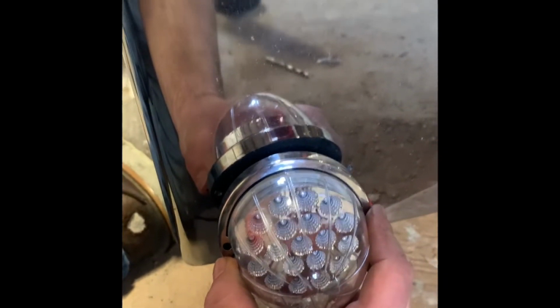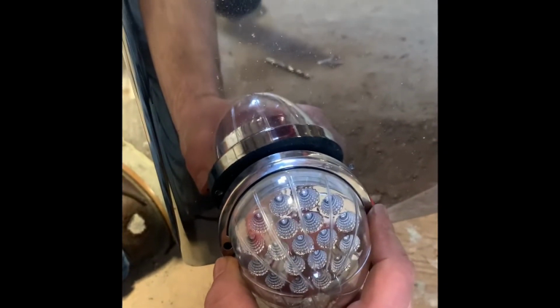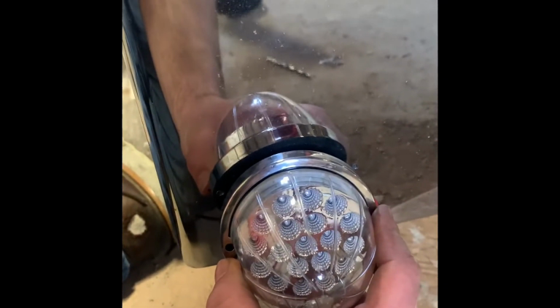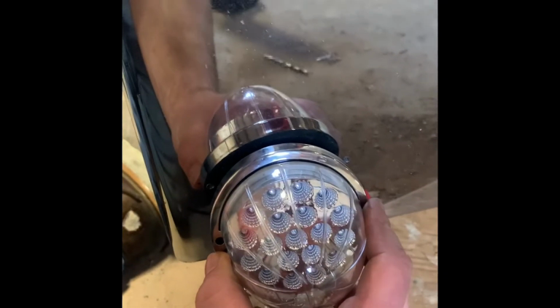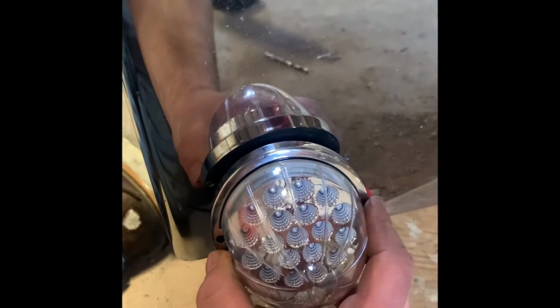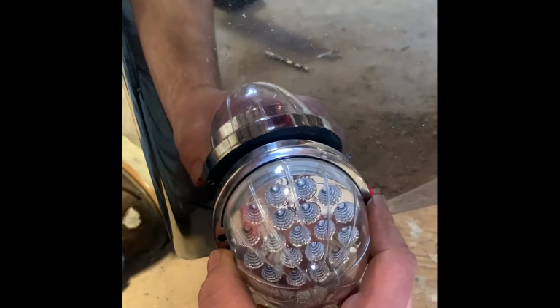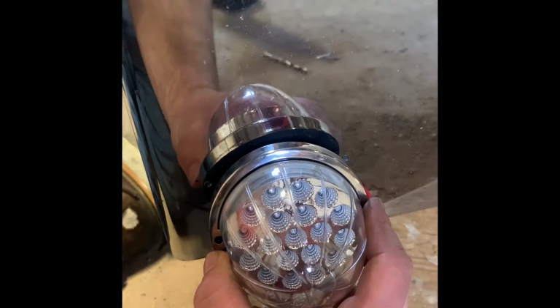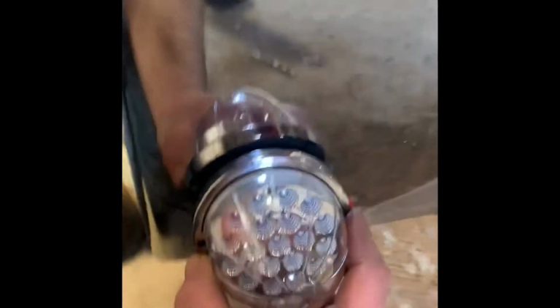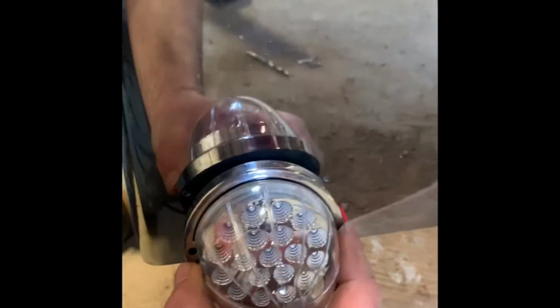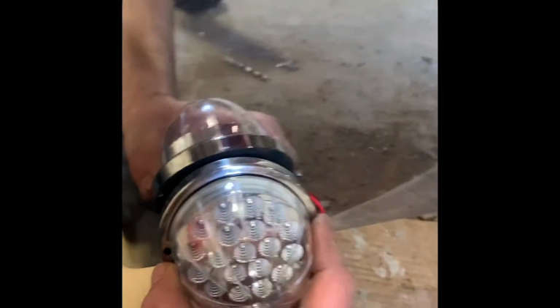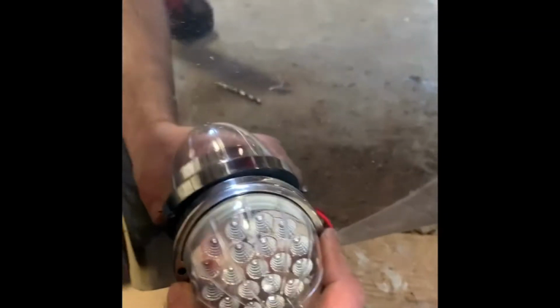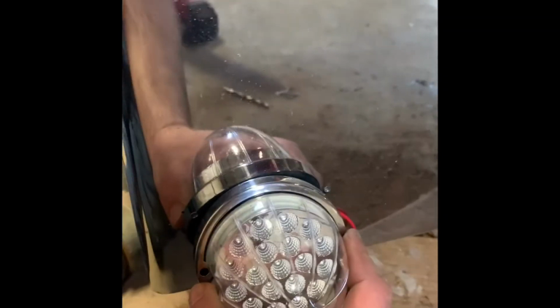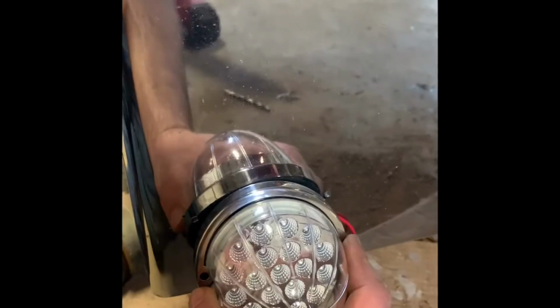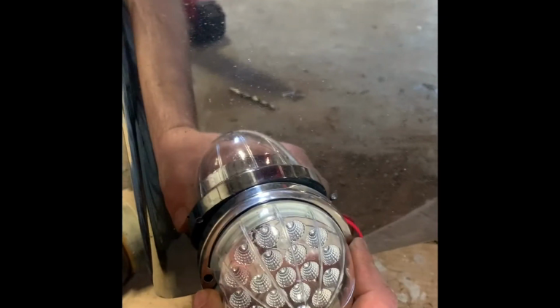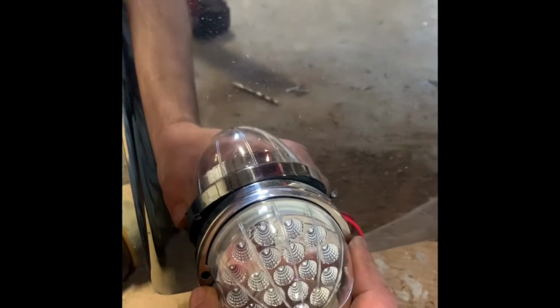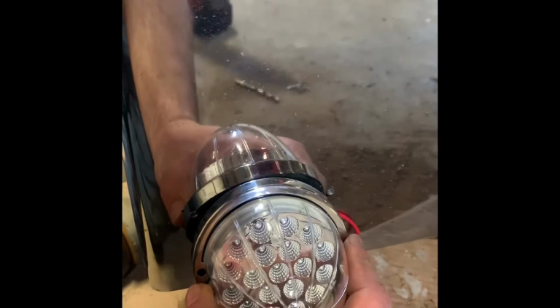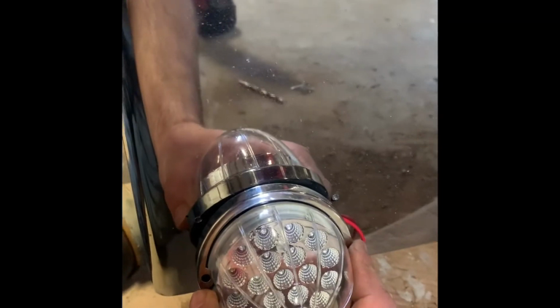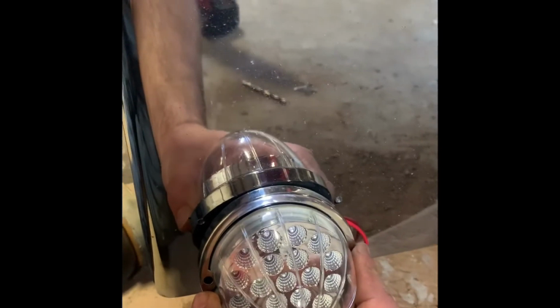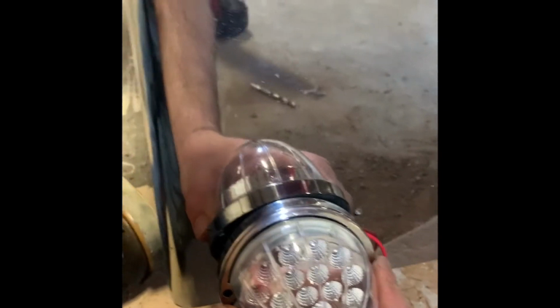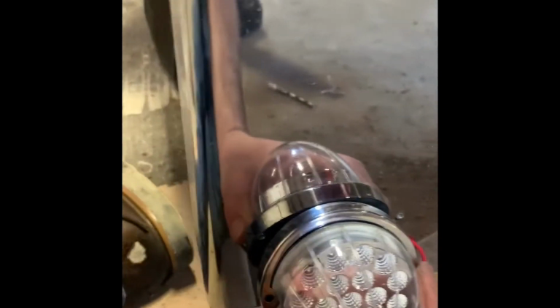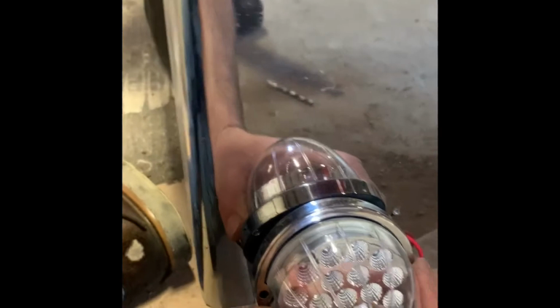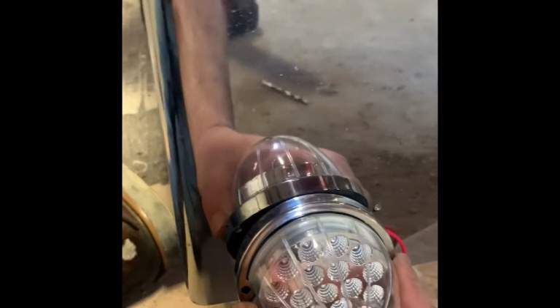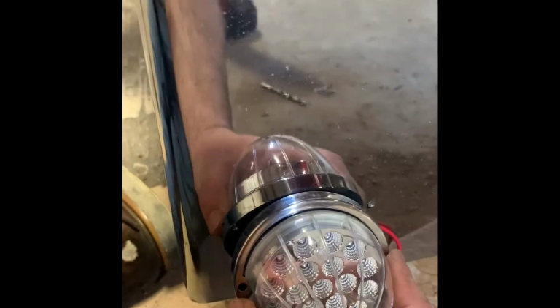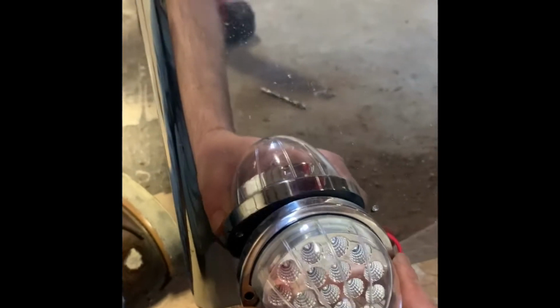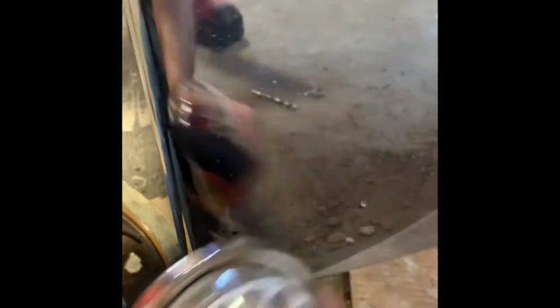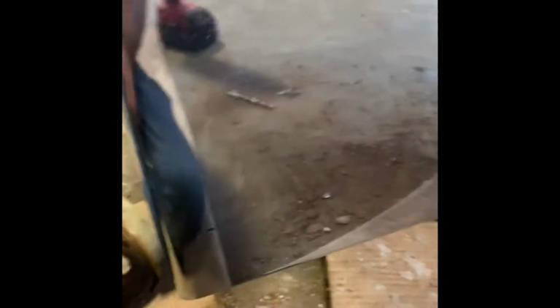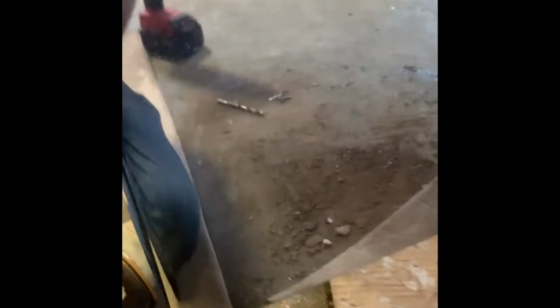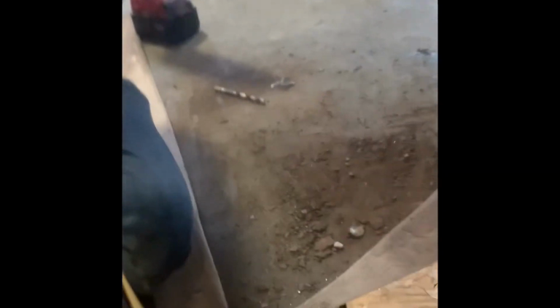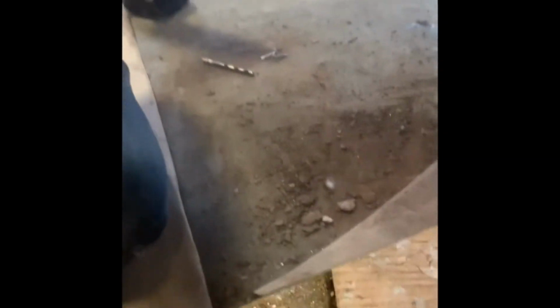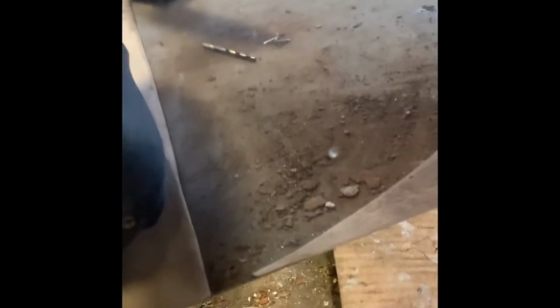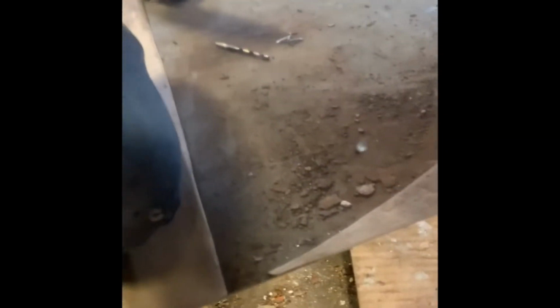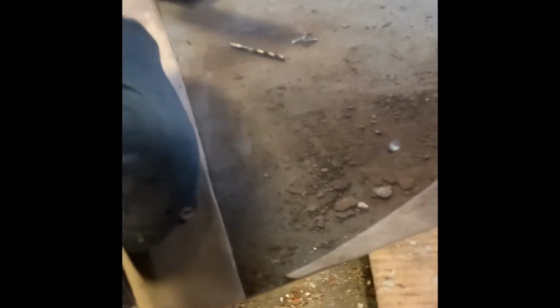Installing some waterphone lights here on the bumper today. Step one: drill the holes.